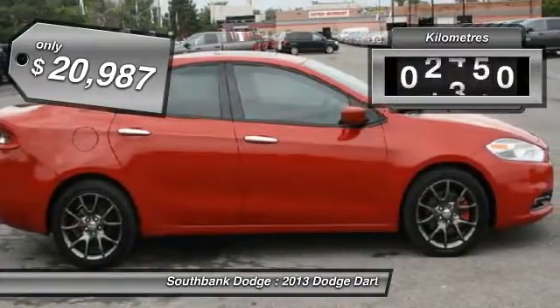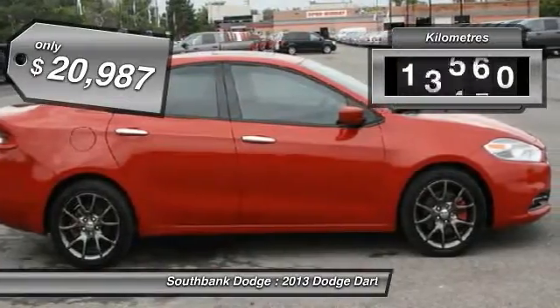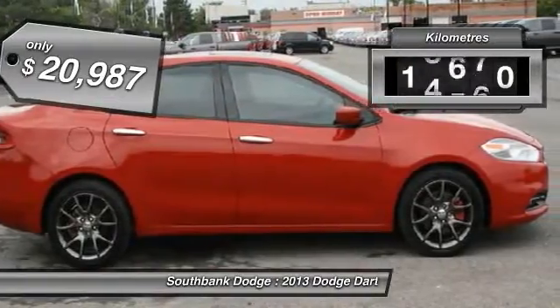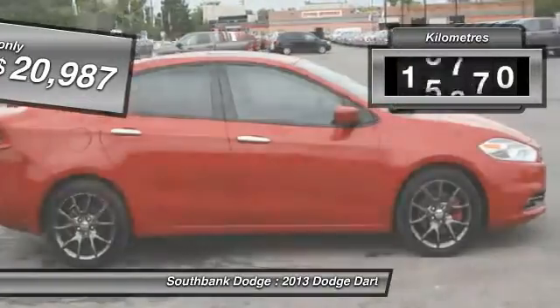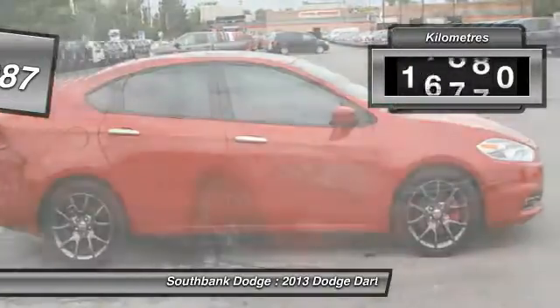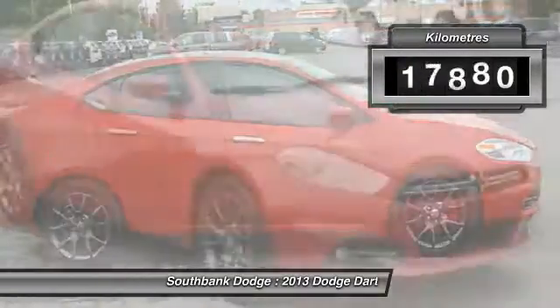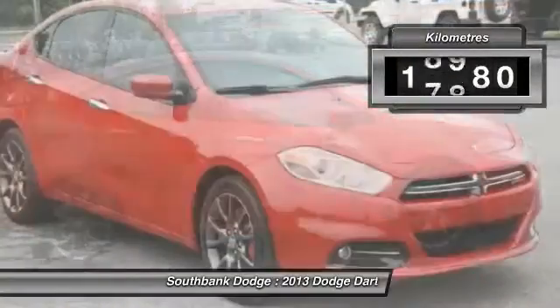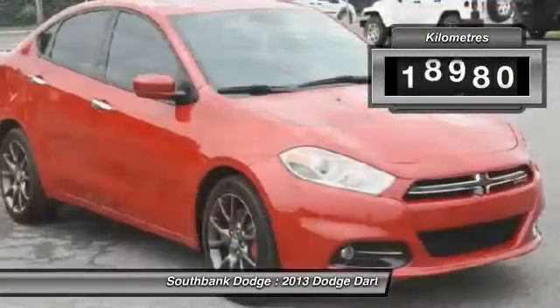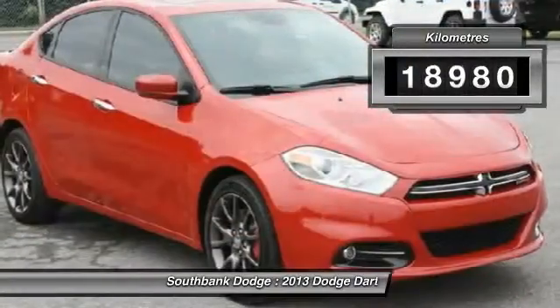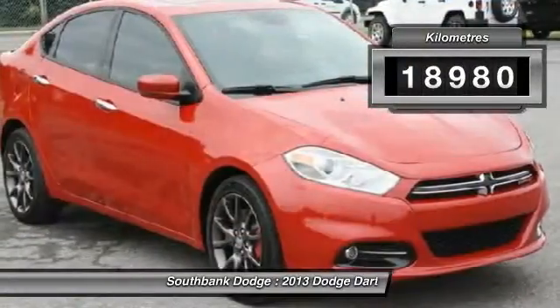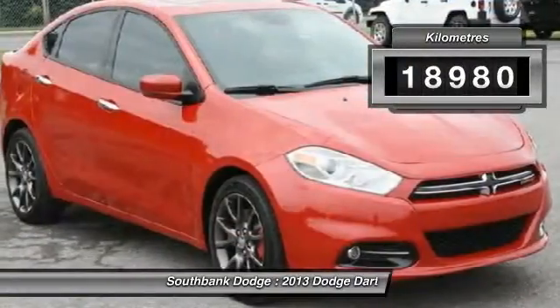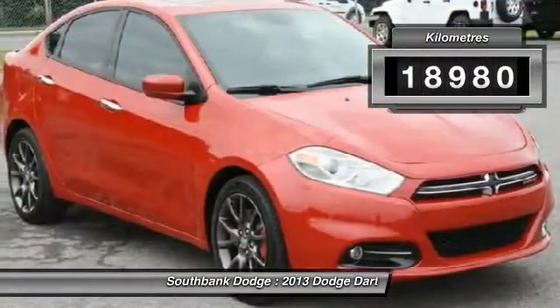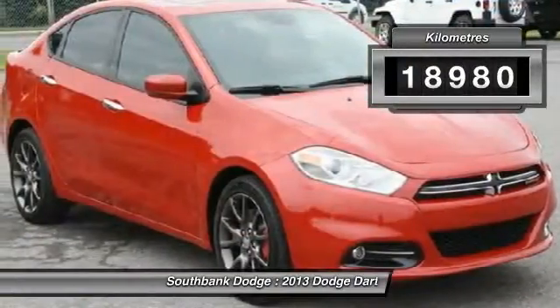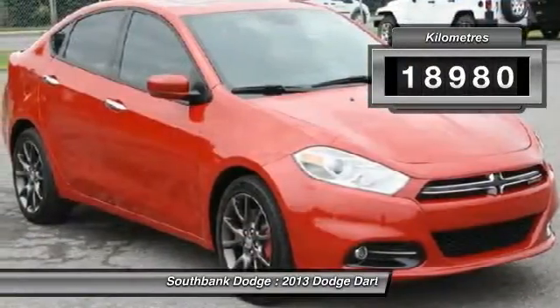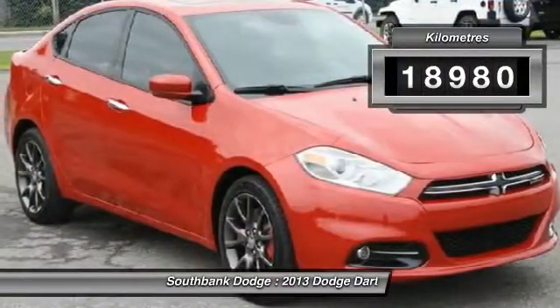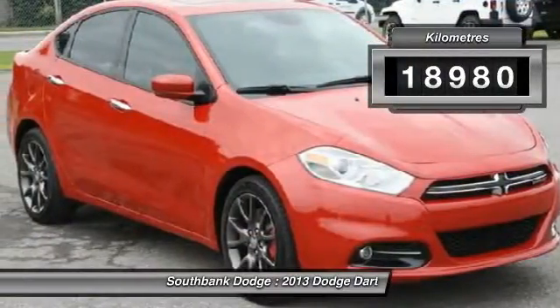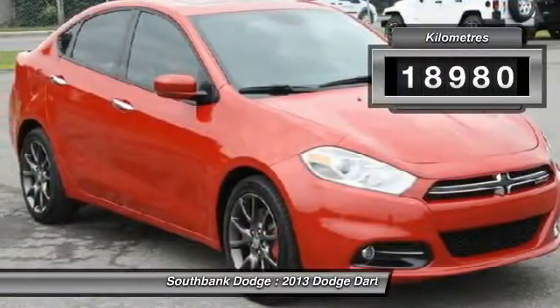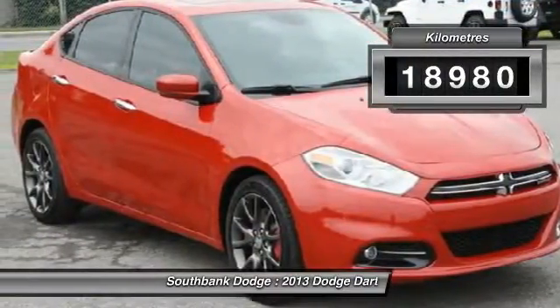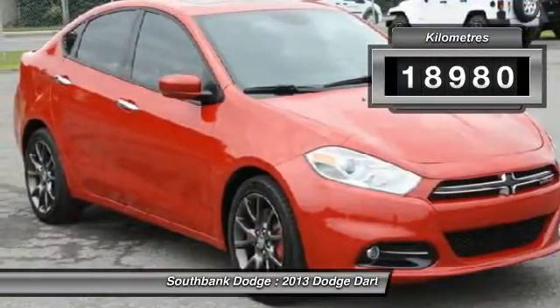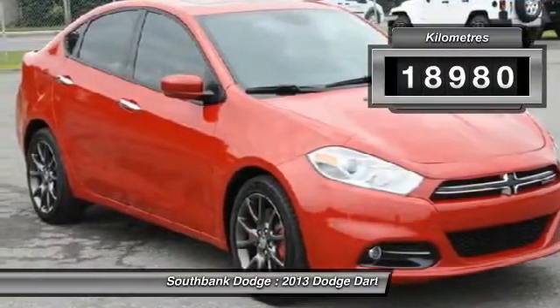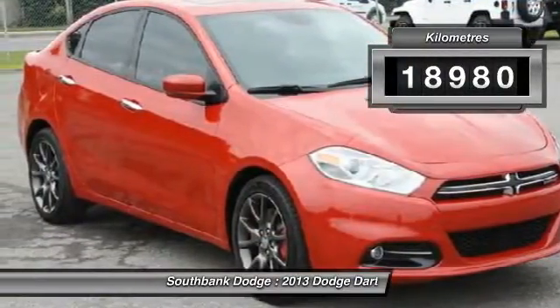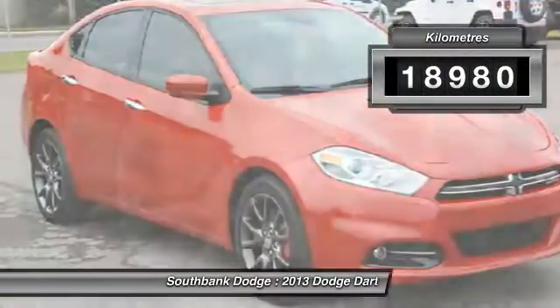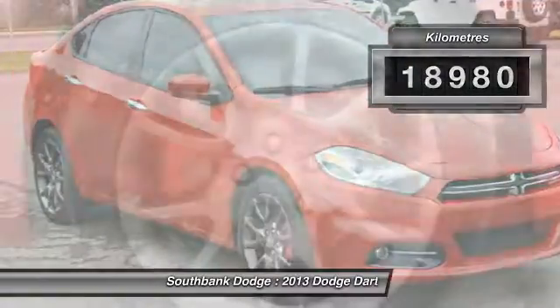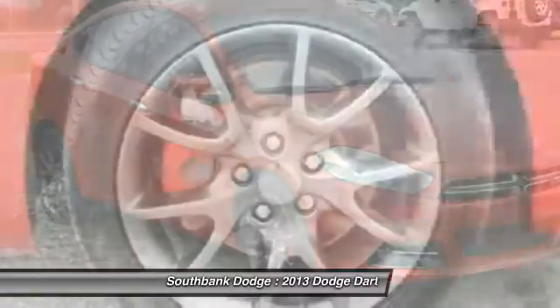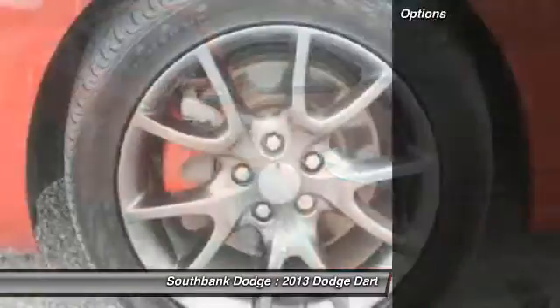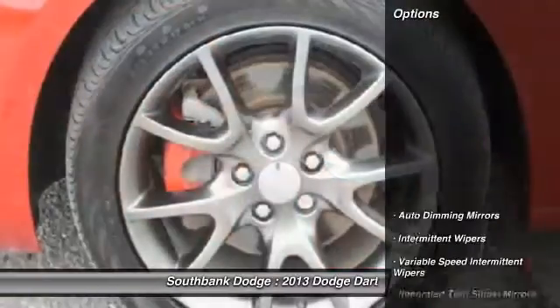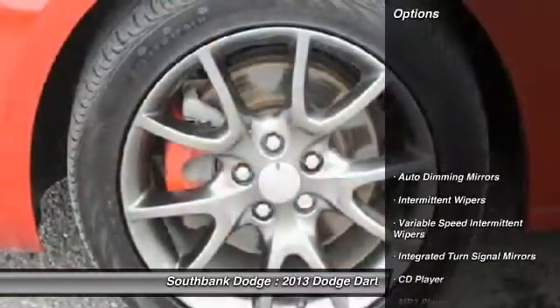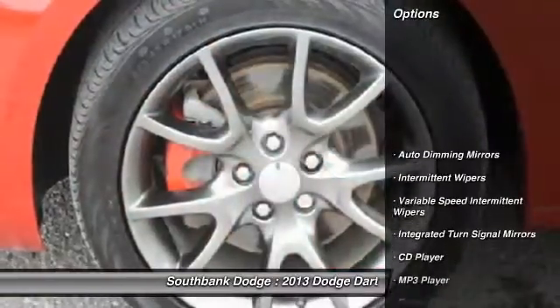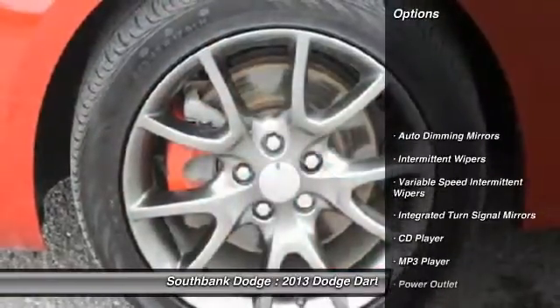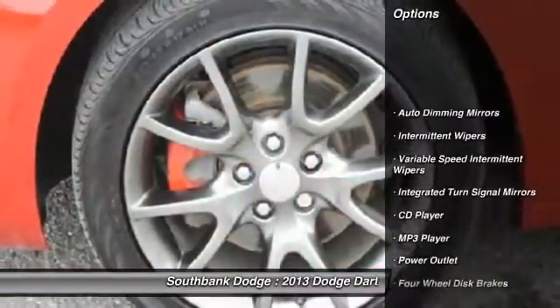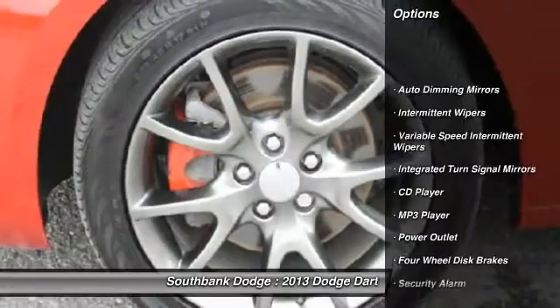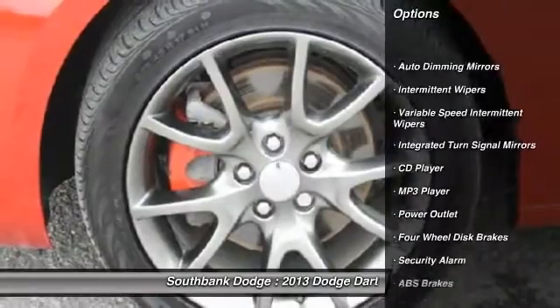This vehicle has less than 20,000 kilometers. Here are some of this vehicle's great options.